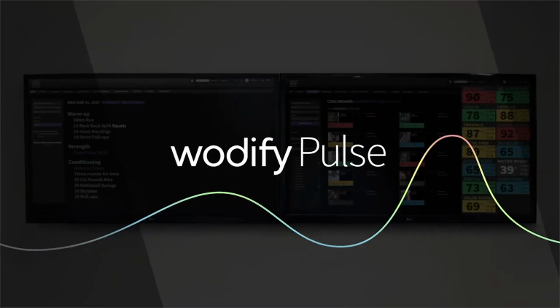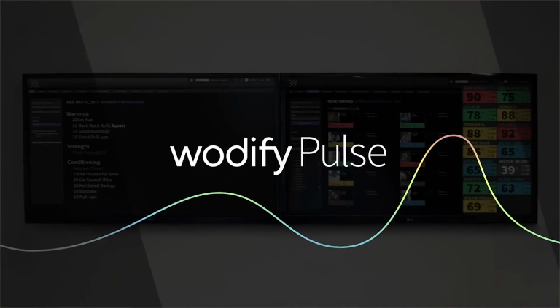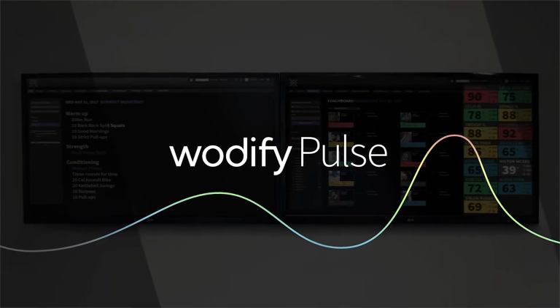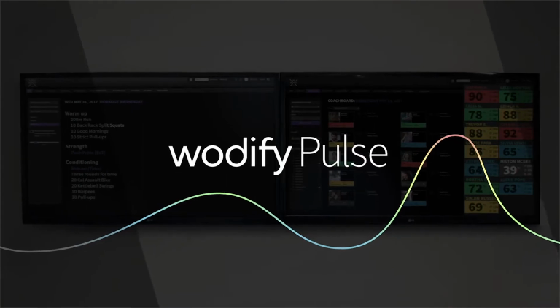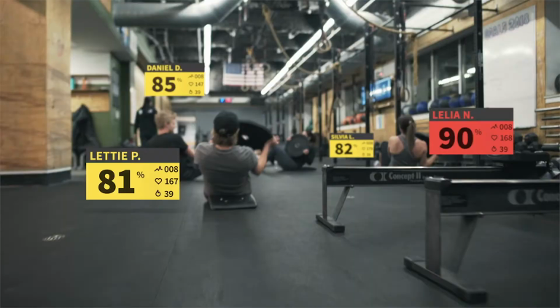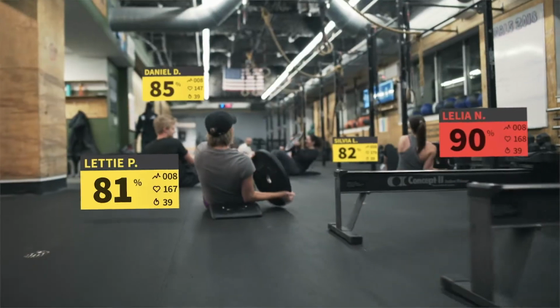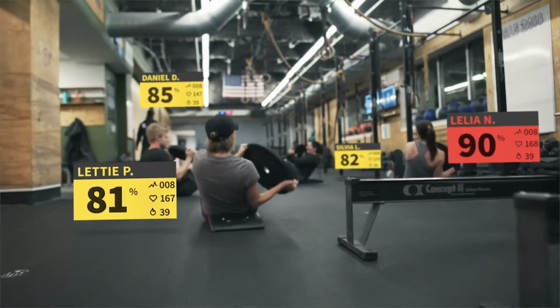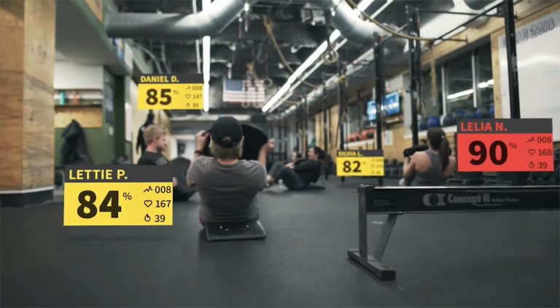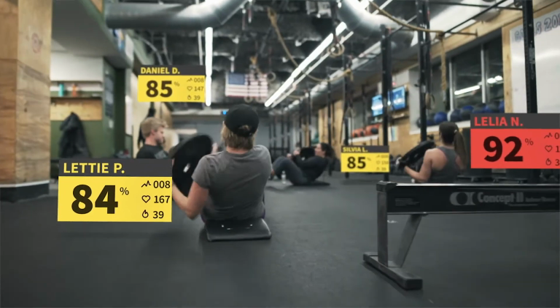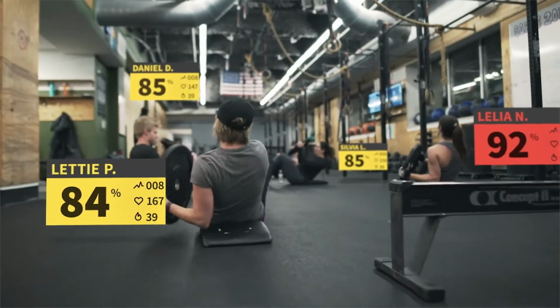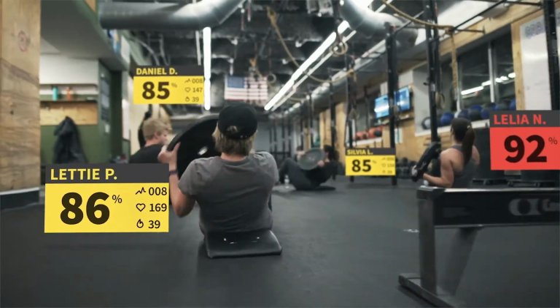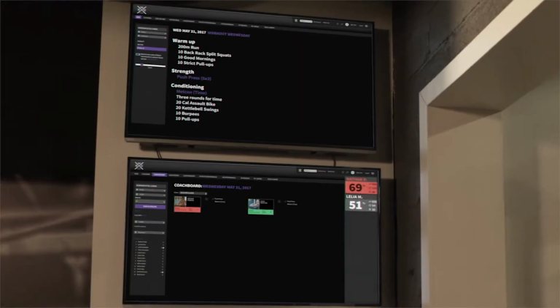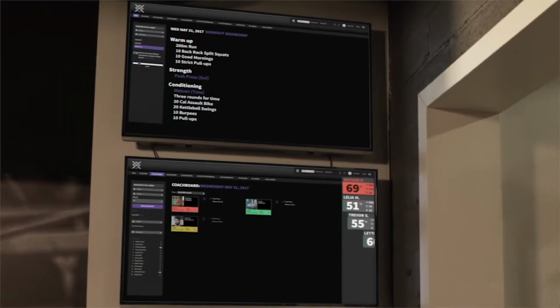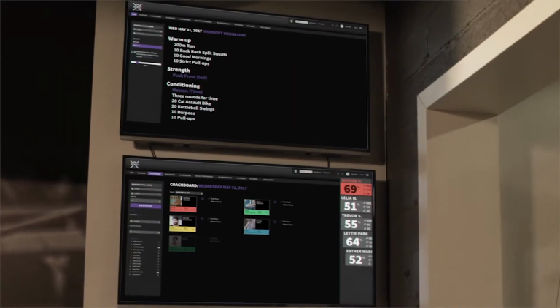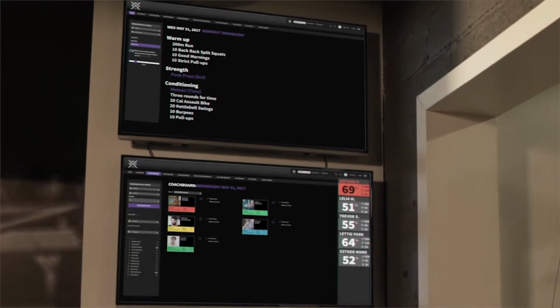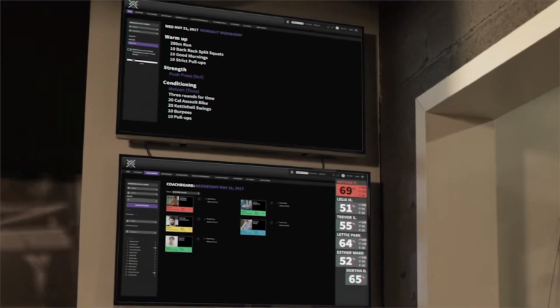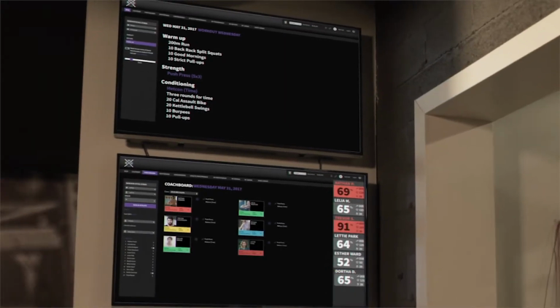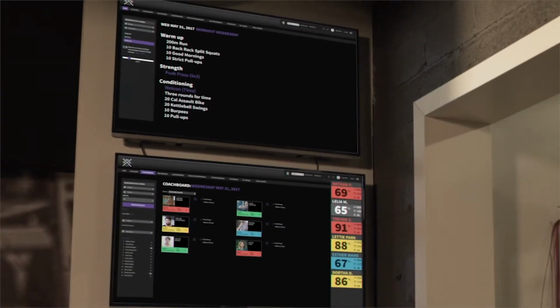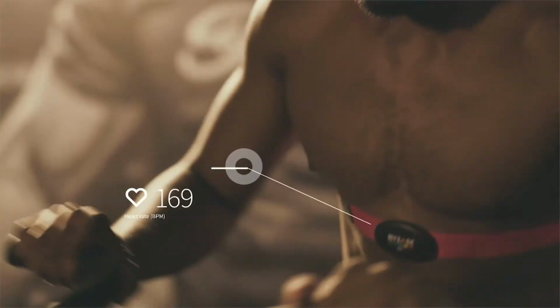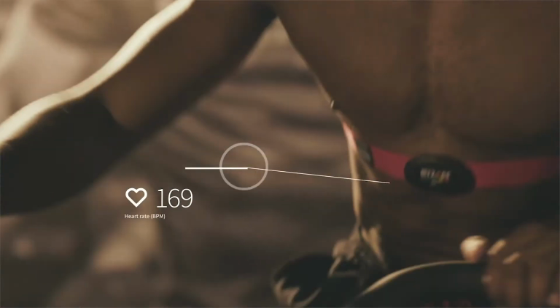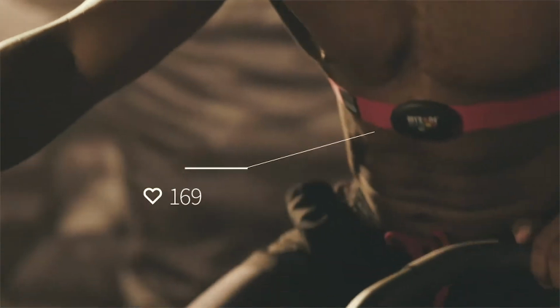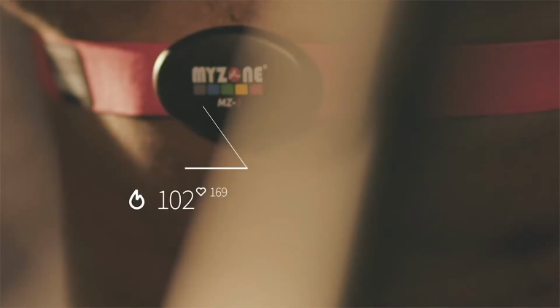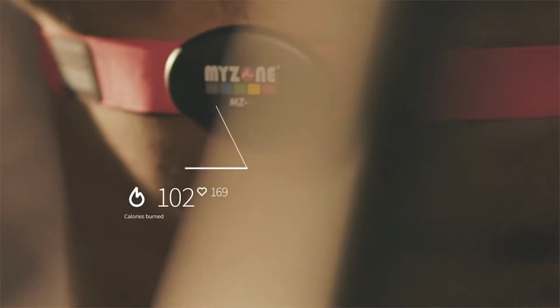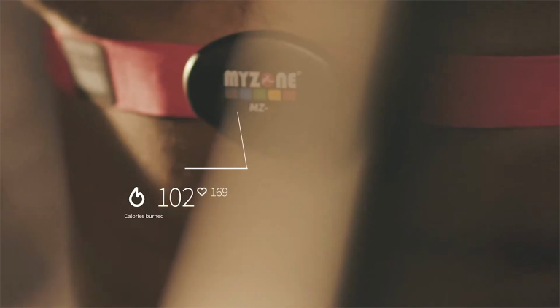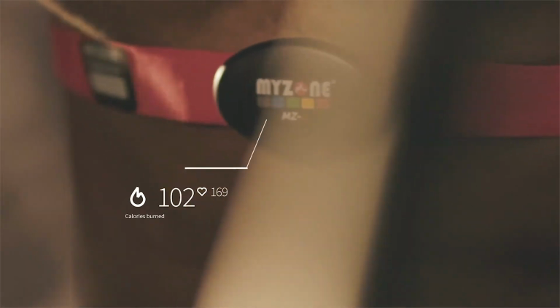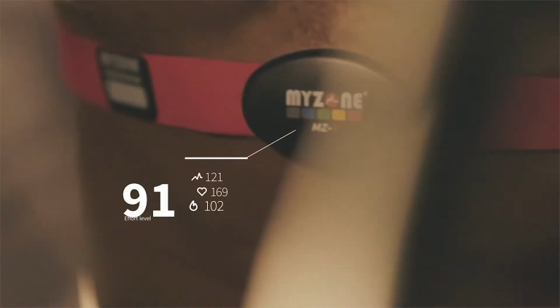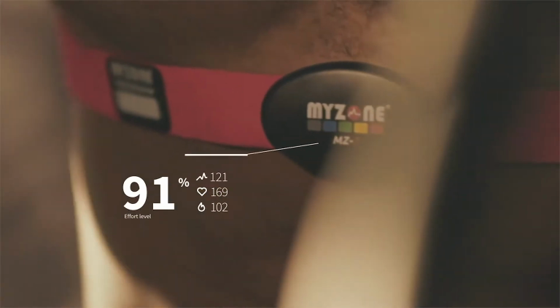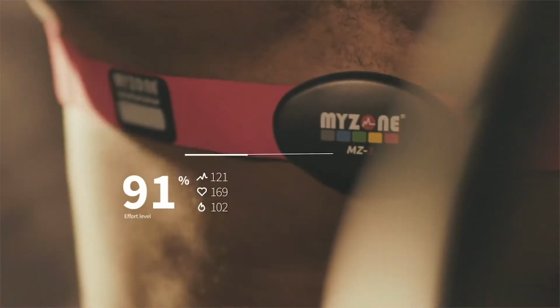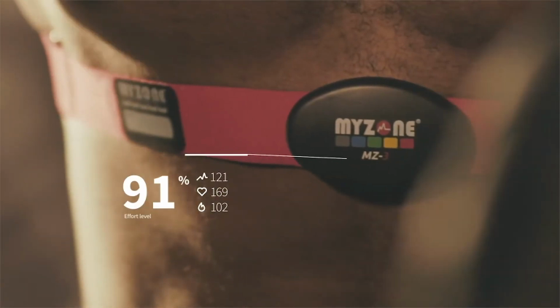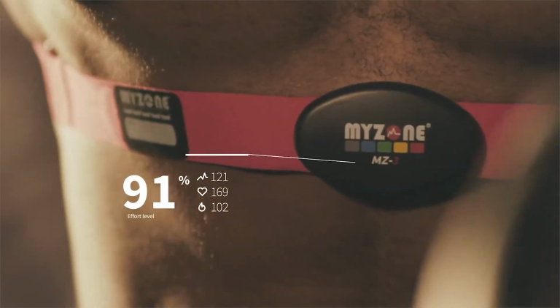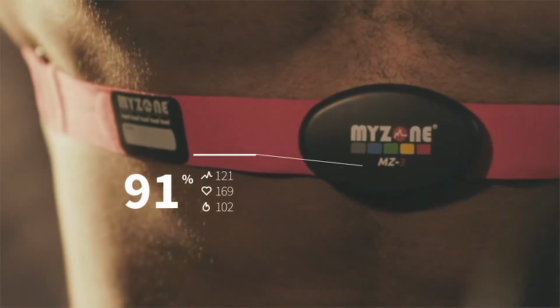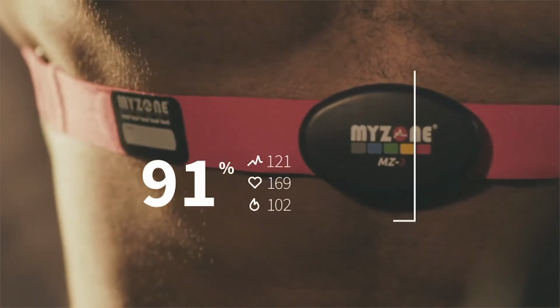Wattify Pulse is a group heart rate tracking system that gives real-time feedback on effort, calories burned, and heart rate with near-EKG accuracy.